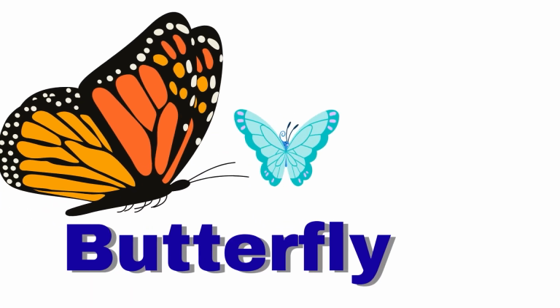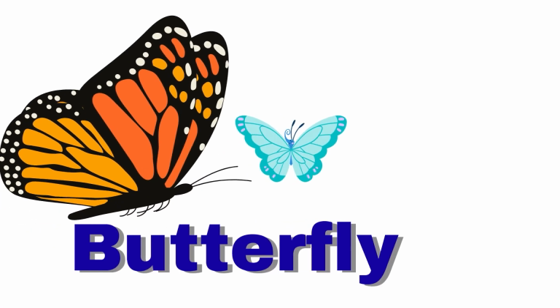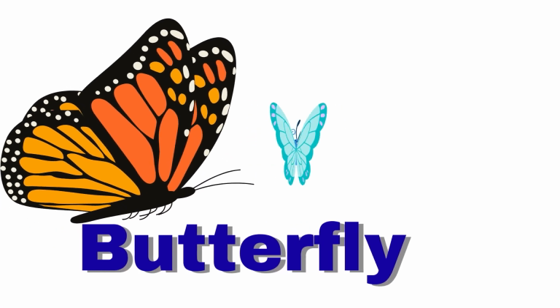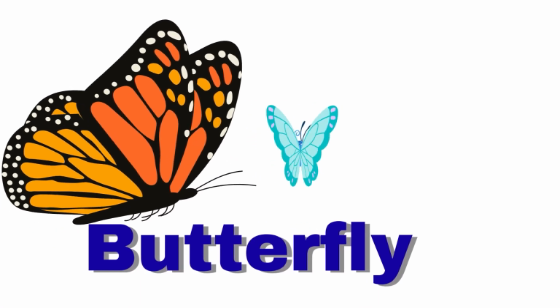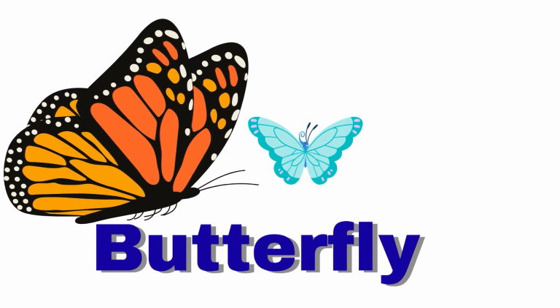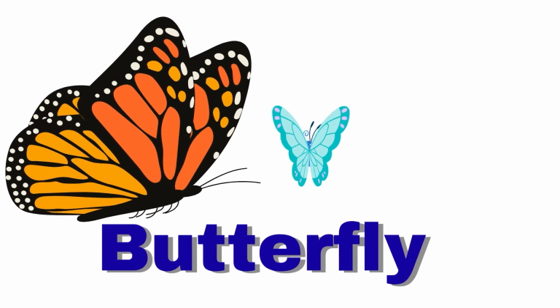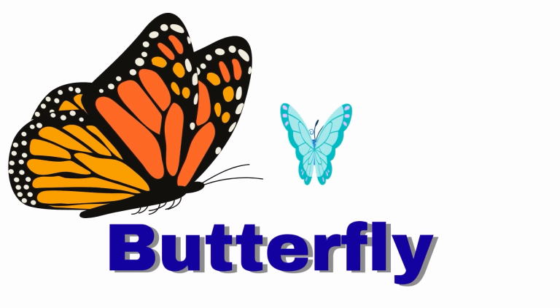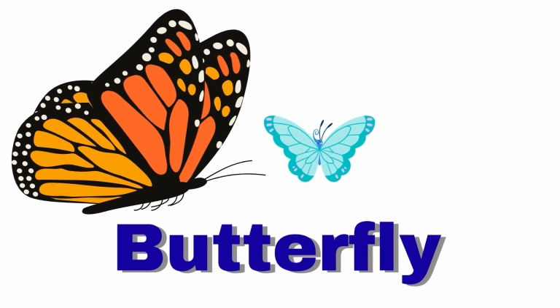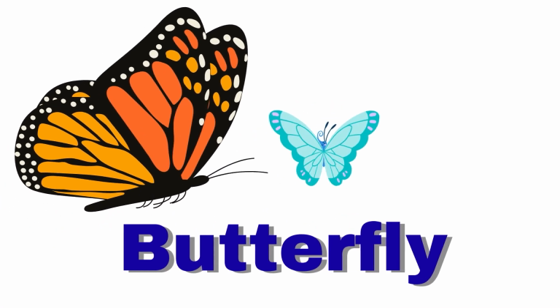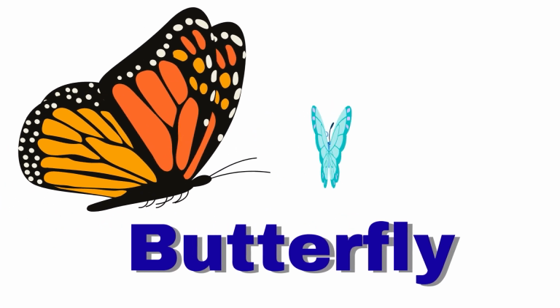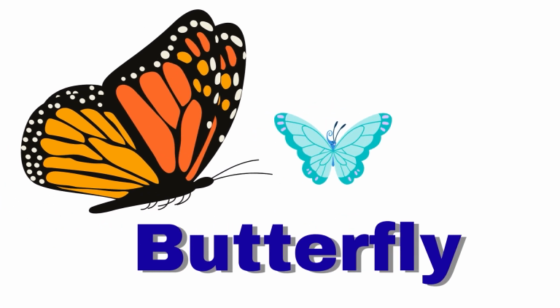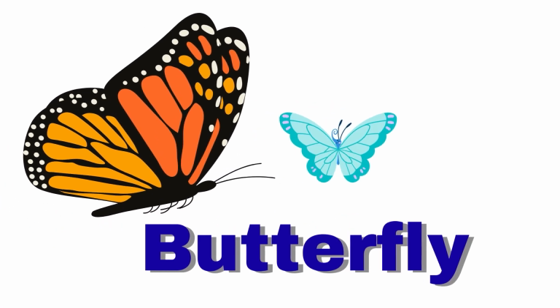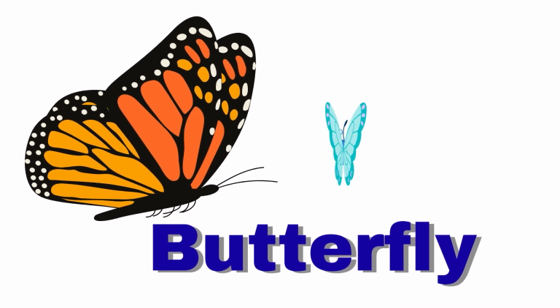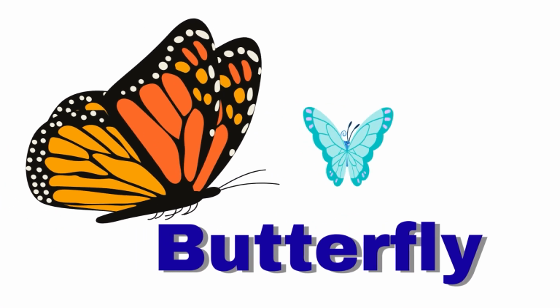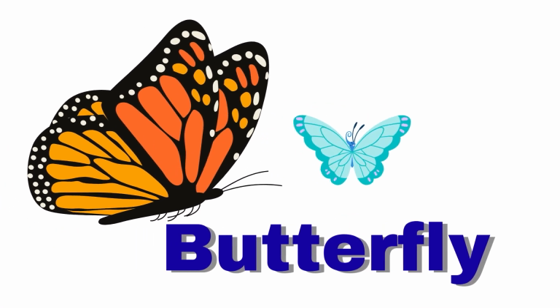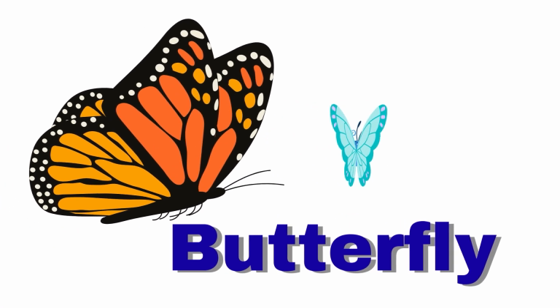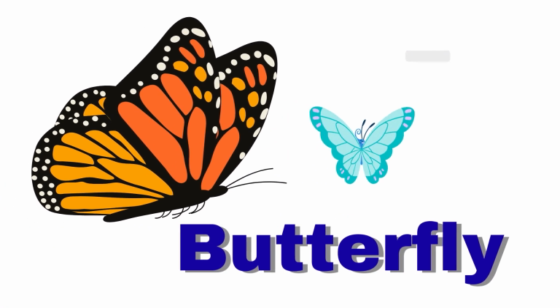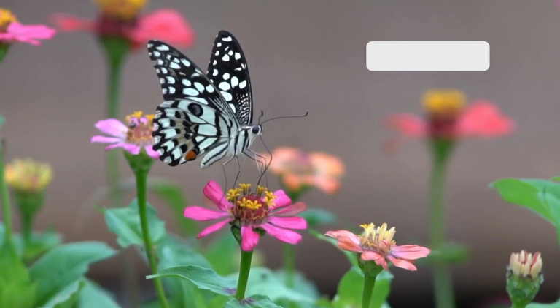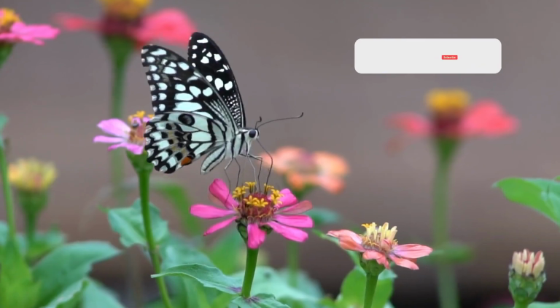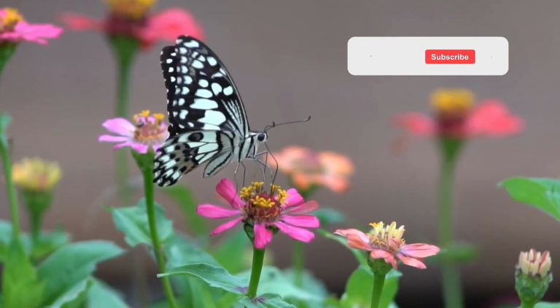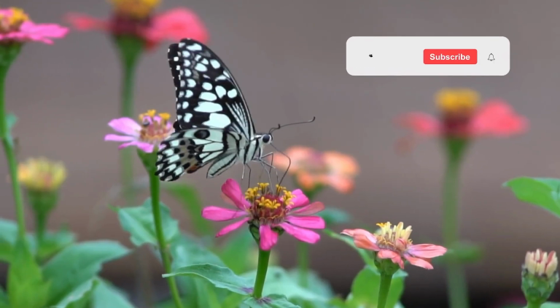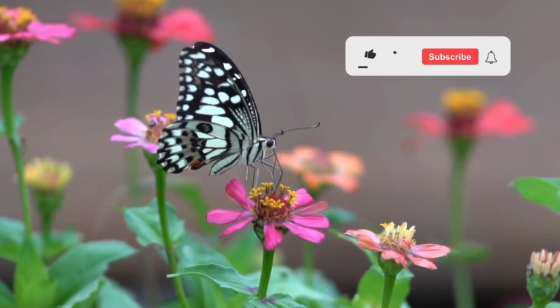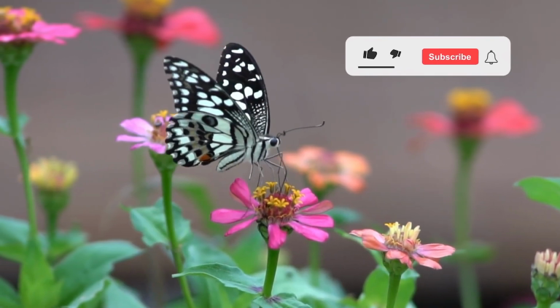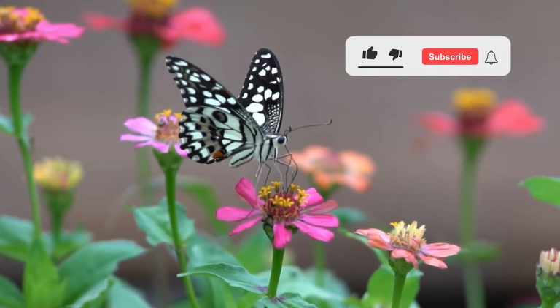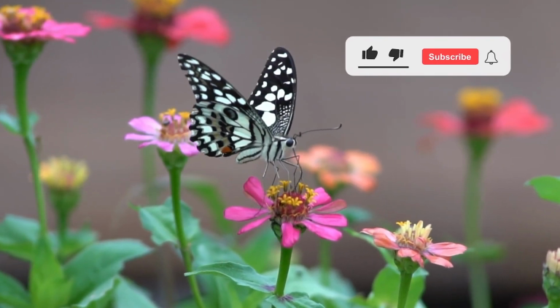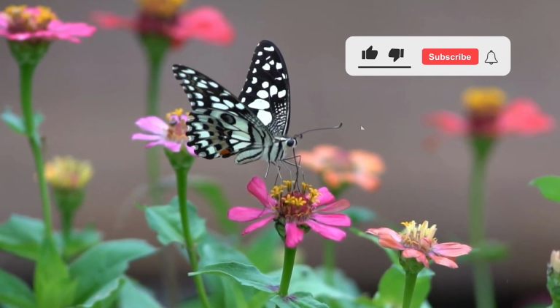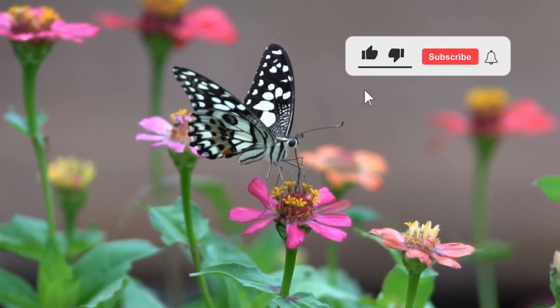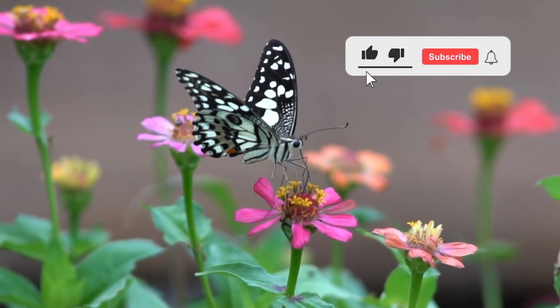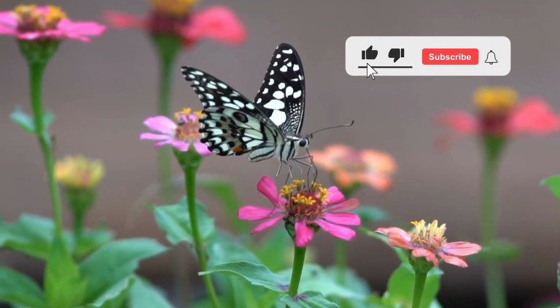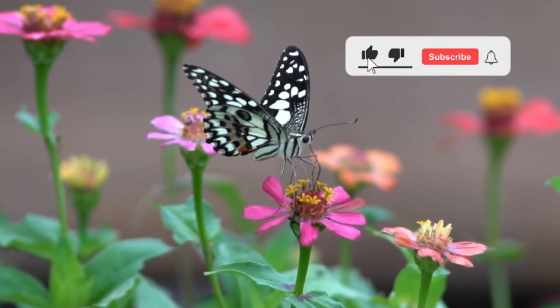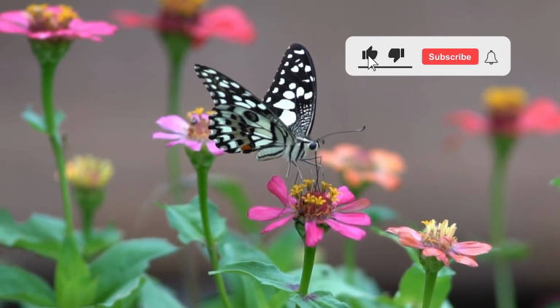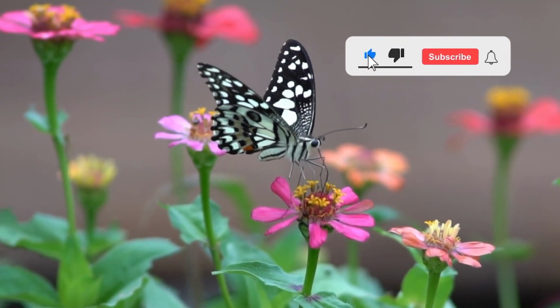Butterfly. A butterfly has colorful wings. It flies from flower to flower.